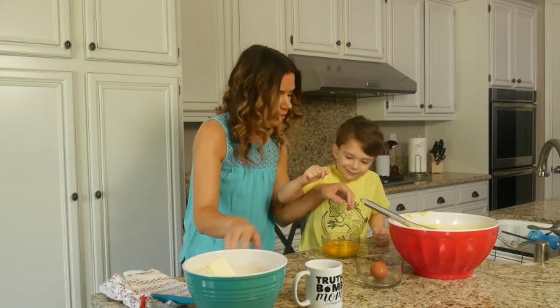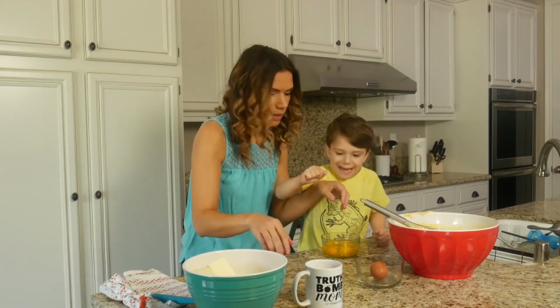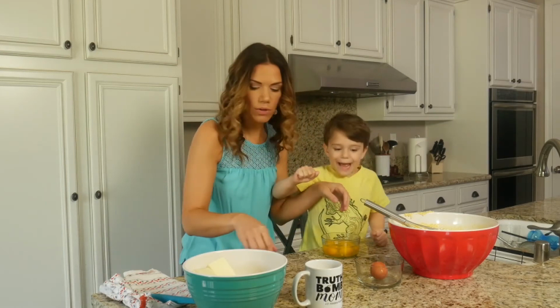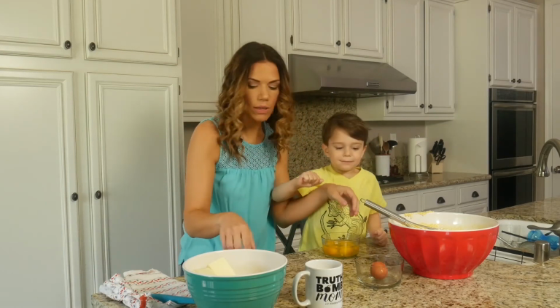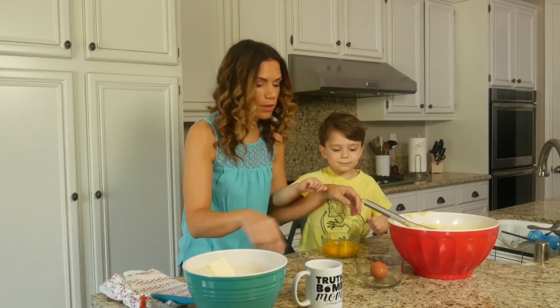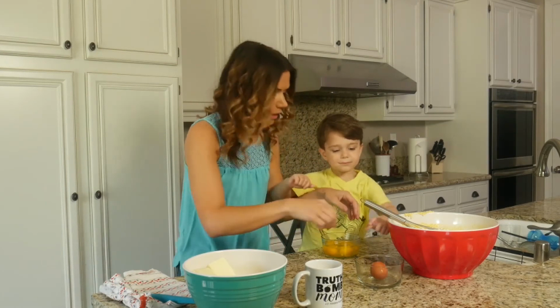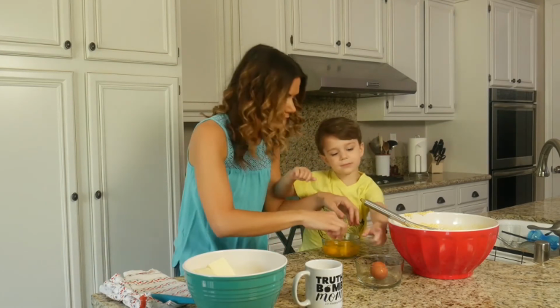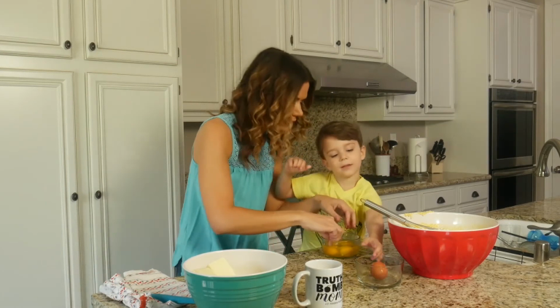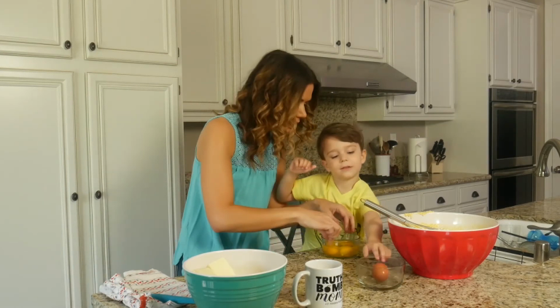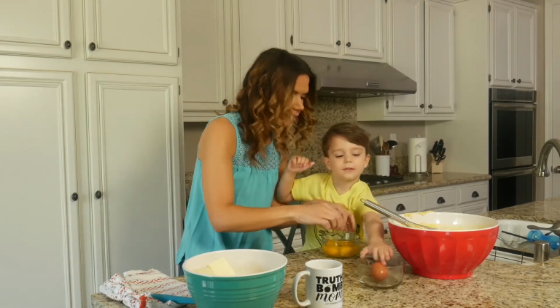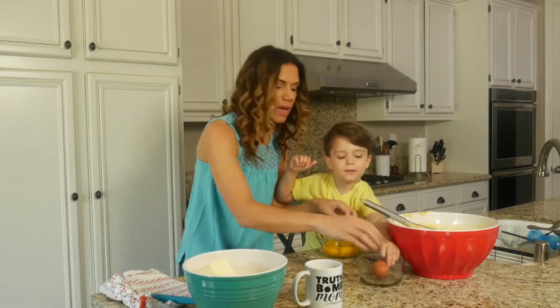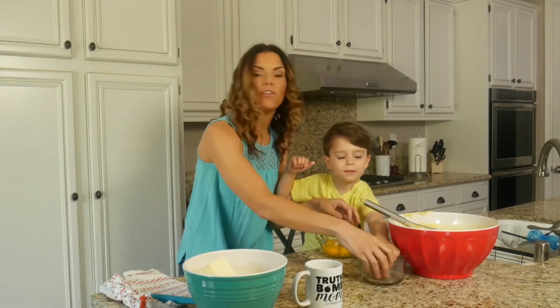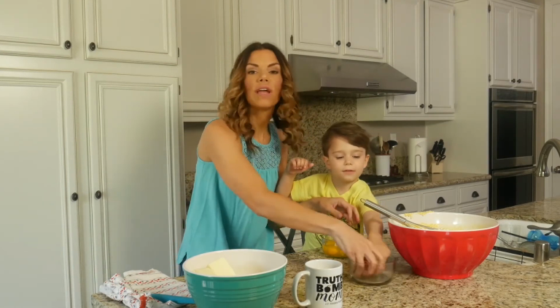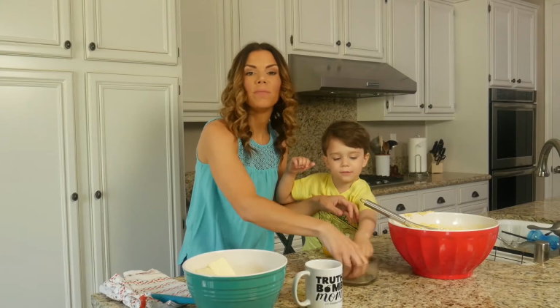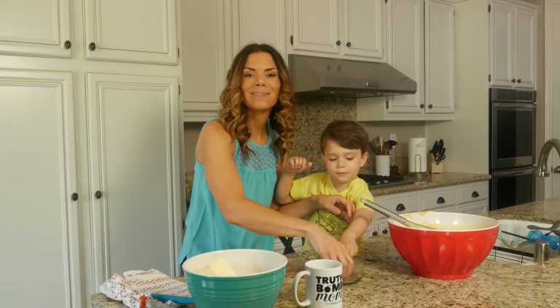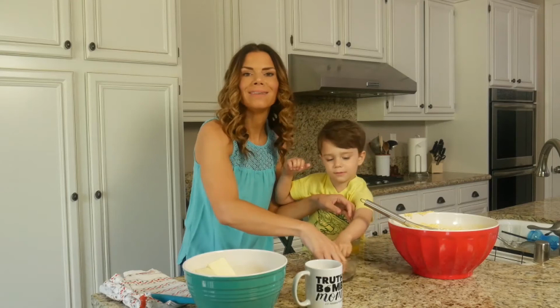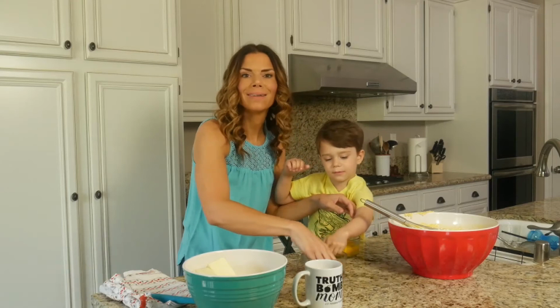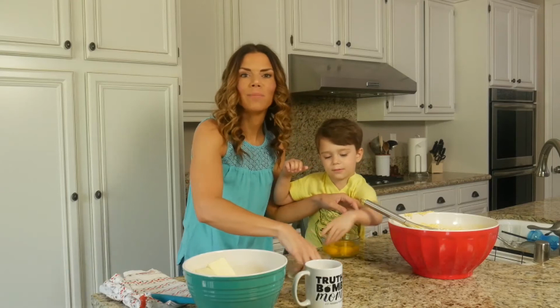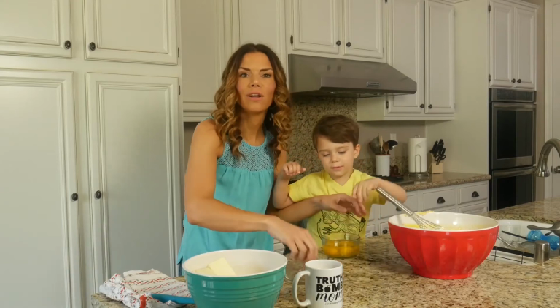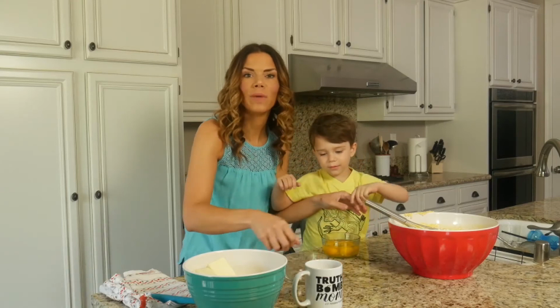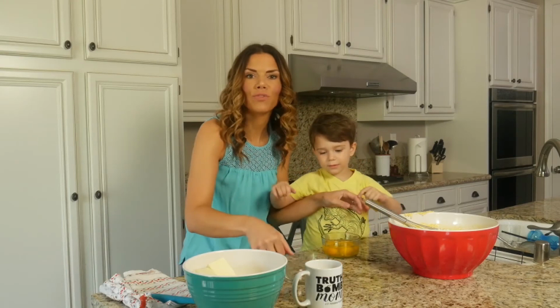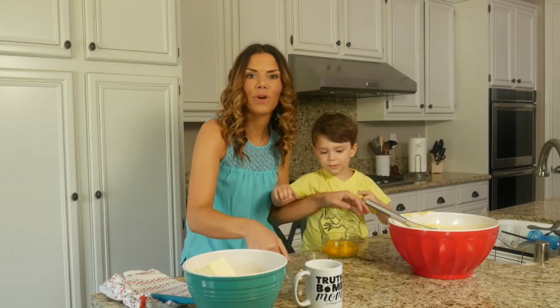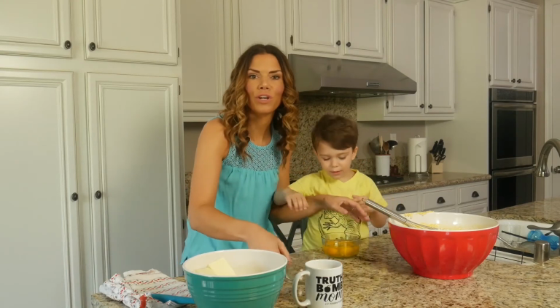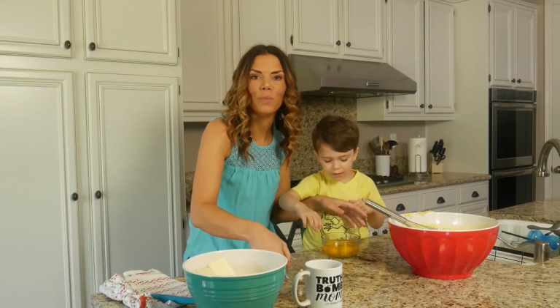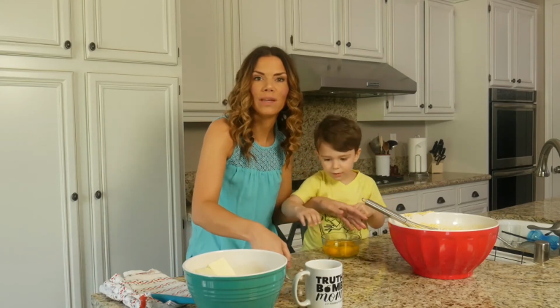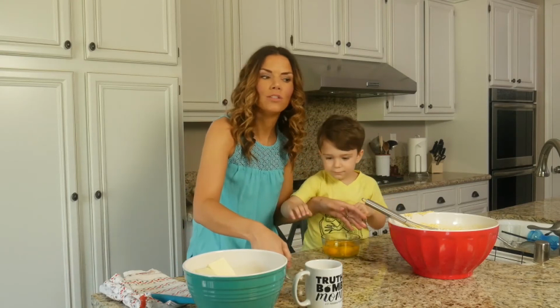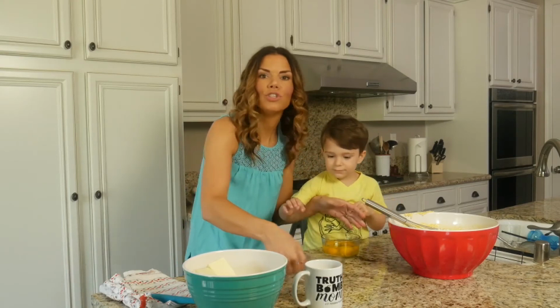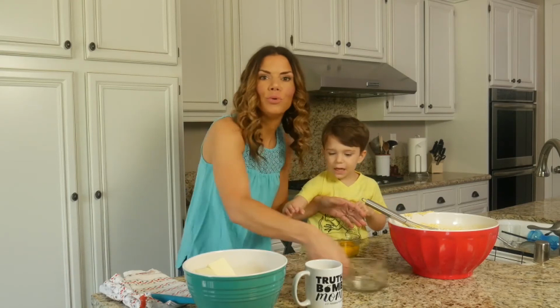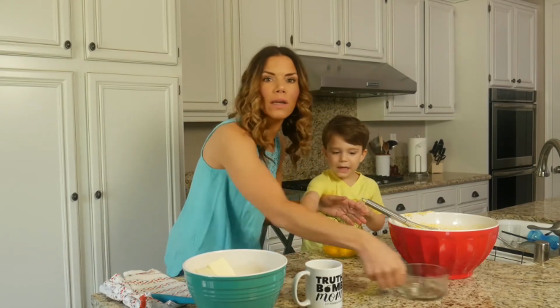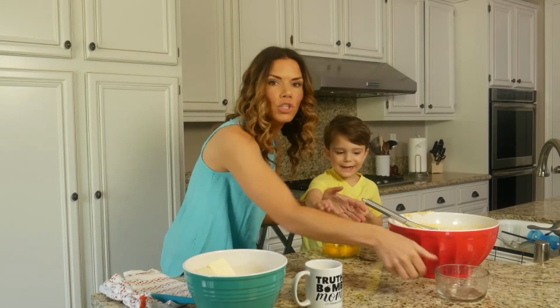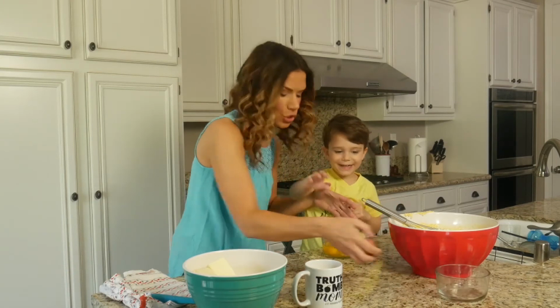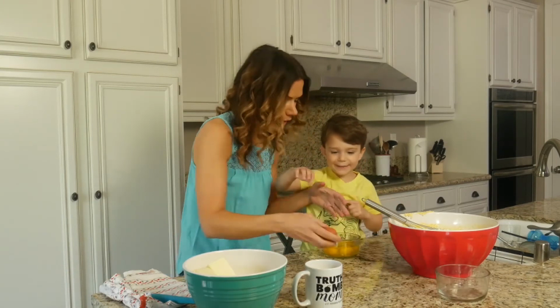Listen, is cooking with your kids — does it make for a greater mess? Yes, but it also makes for a greater human. So just do it.